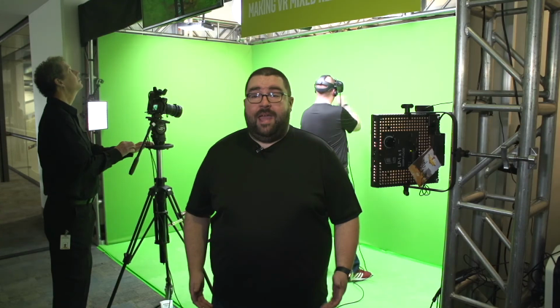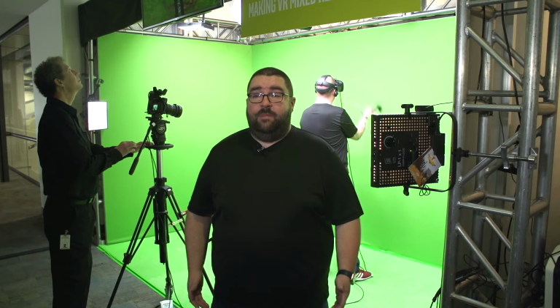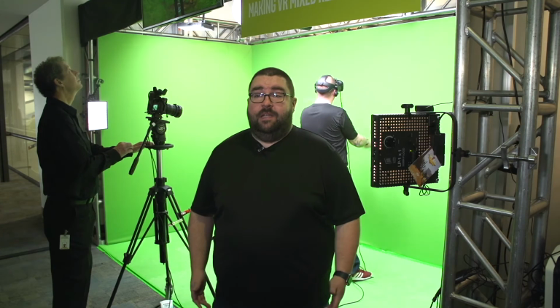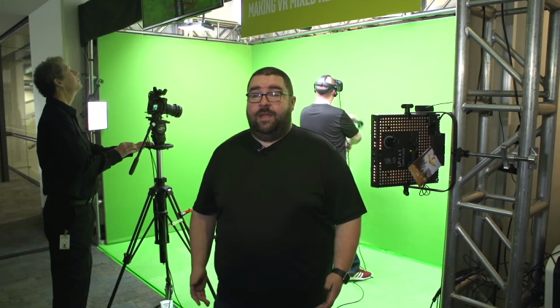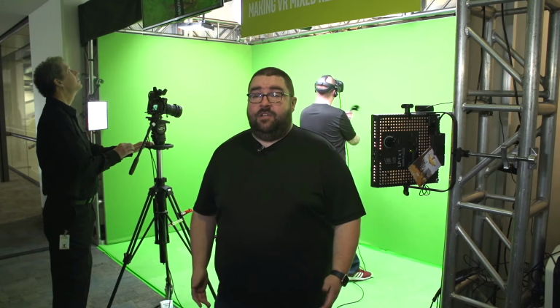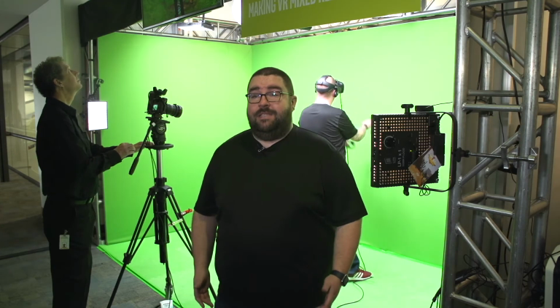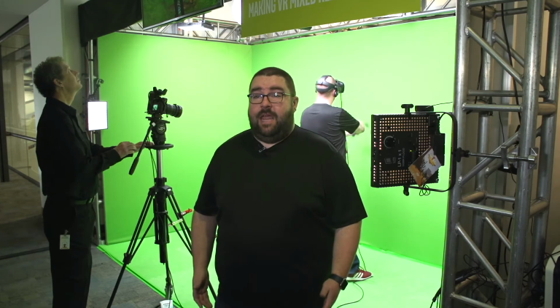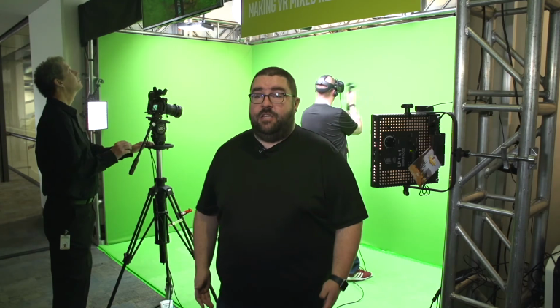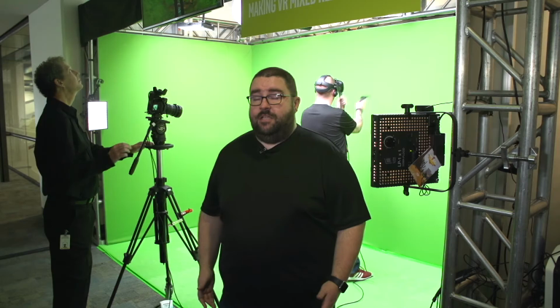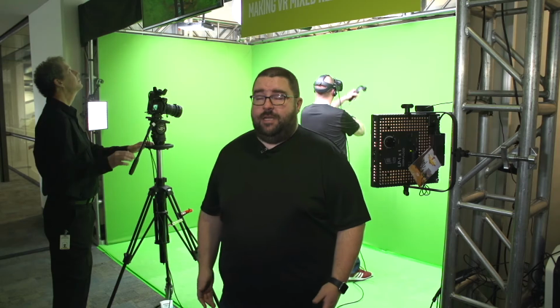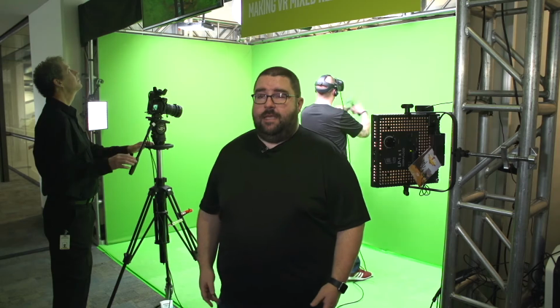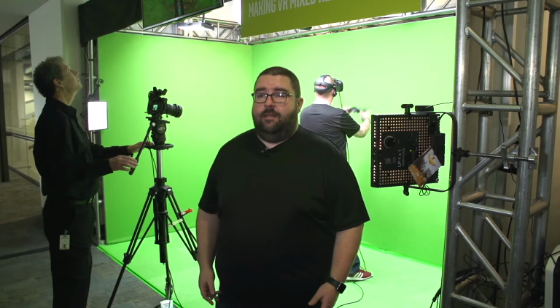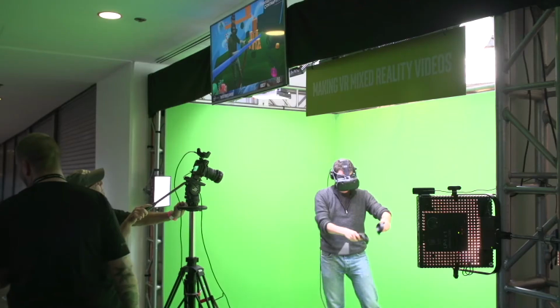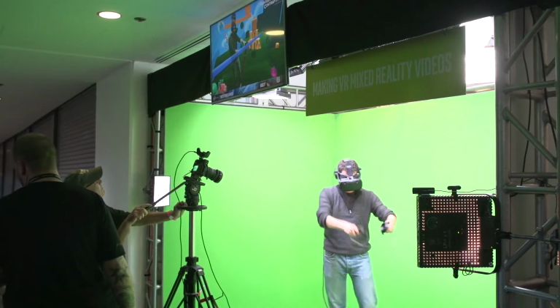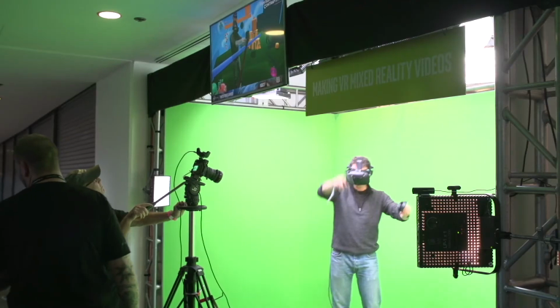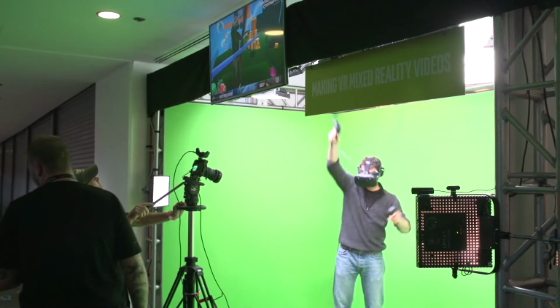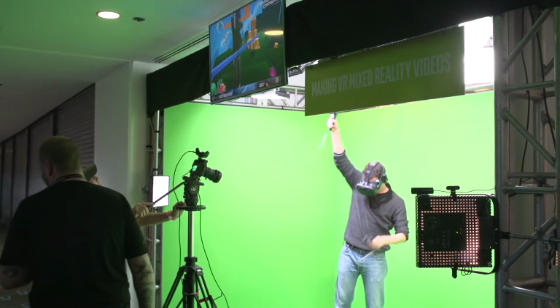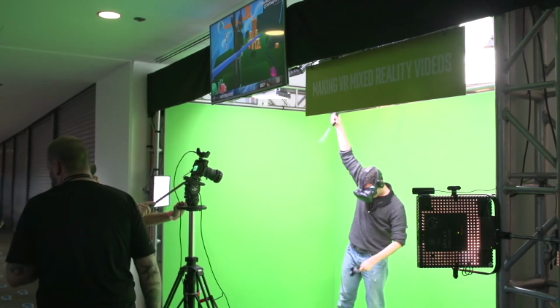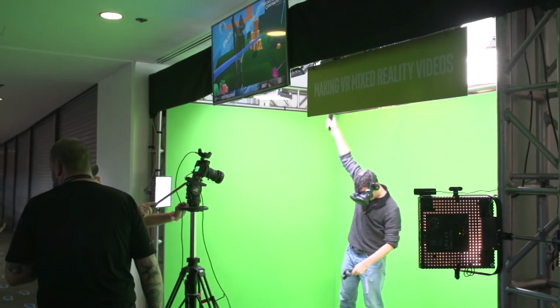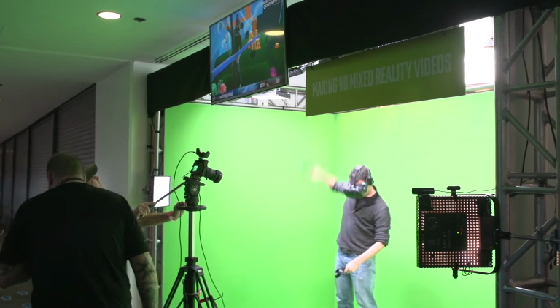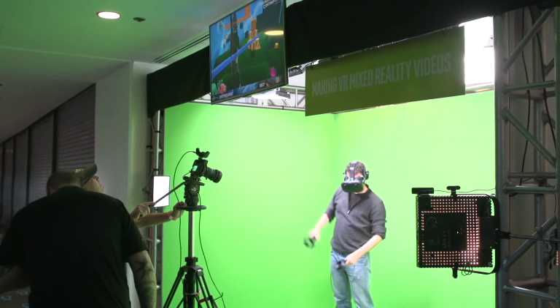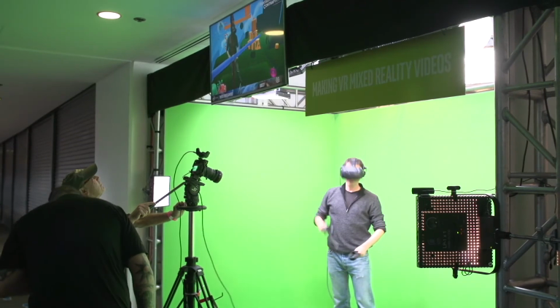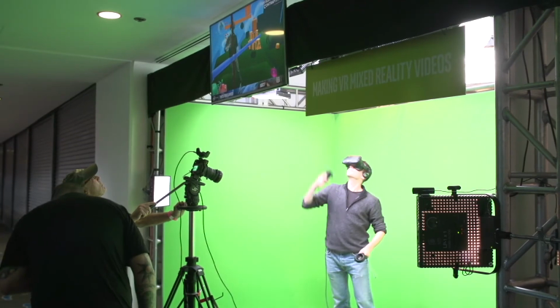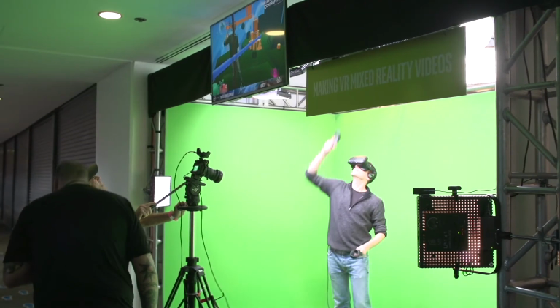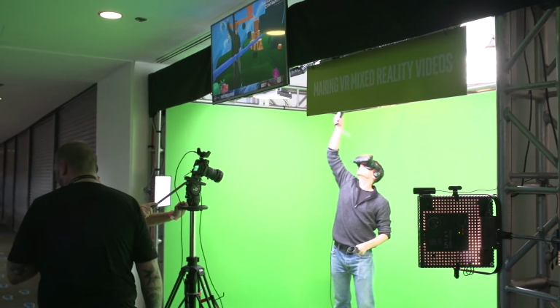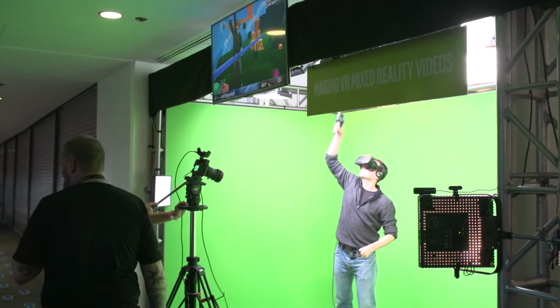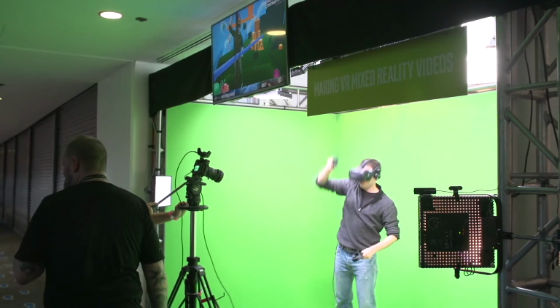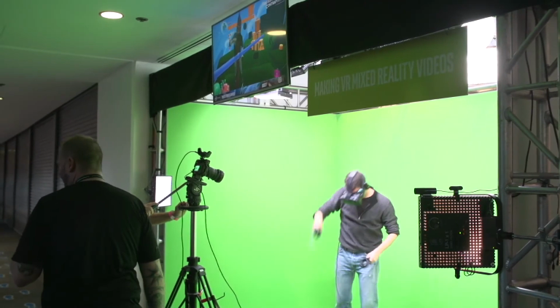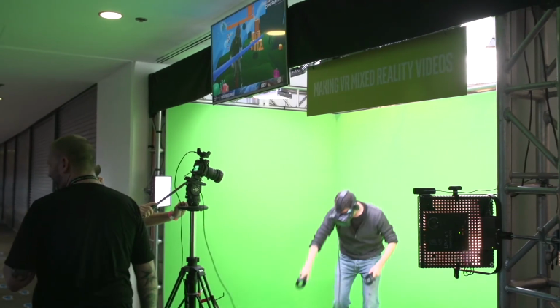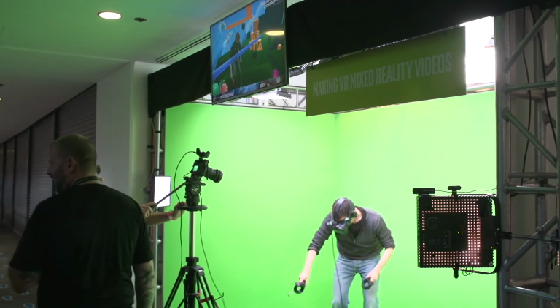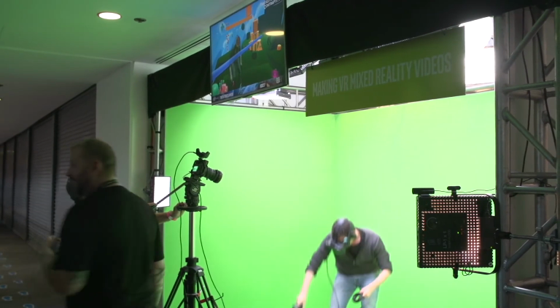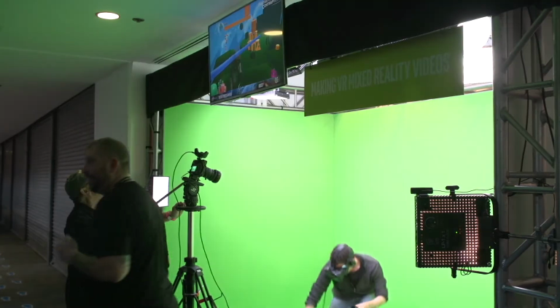To make this happen, we had to build a green screen stage here at GDC. That involved a lot of trussing and some green screen materials so we could key out the background.